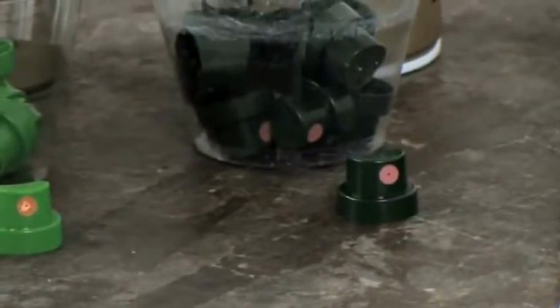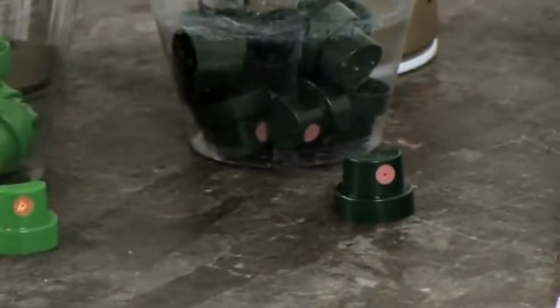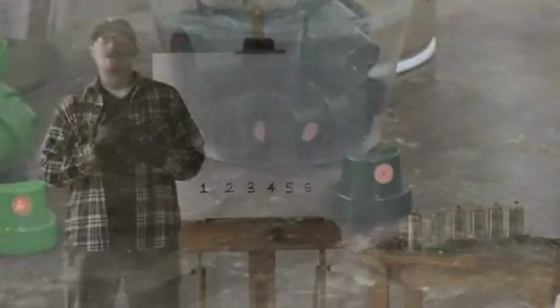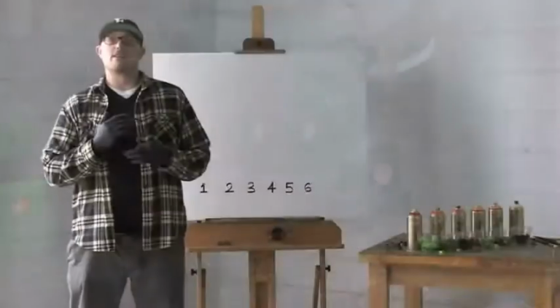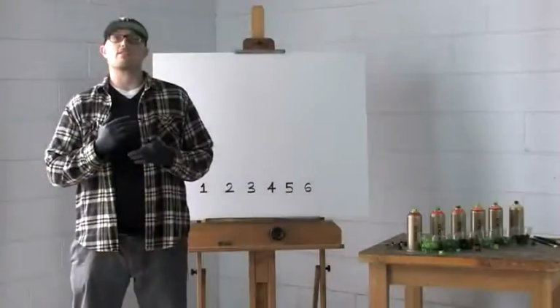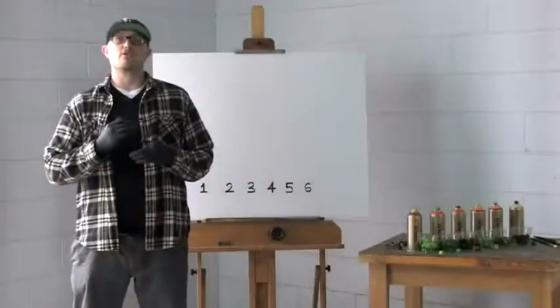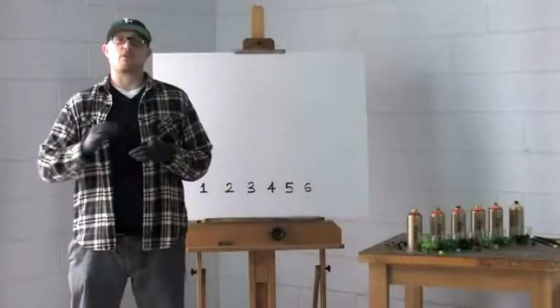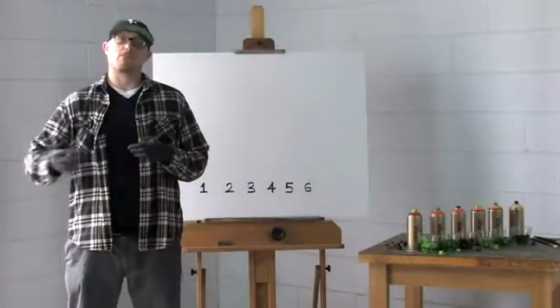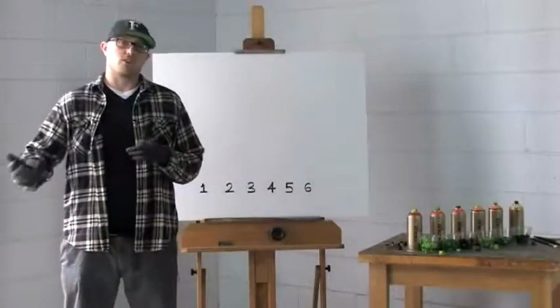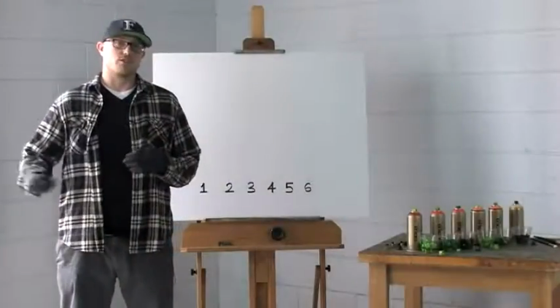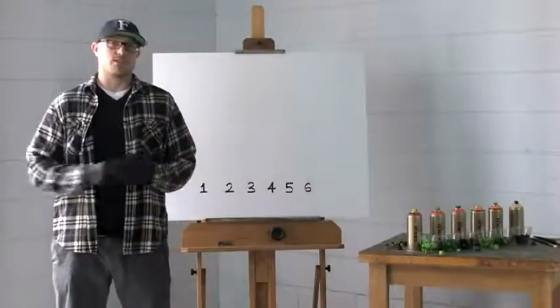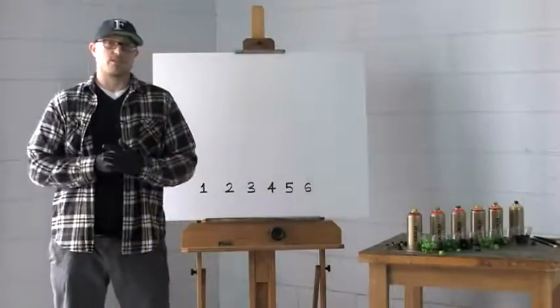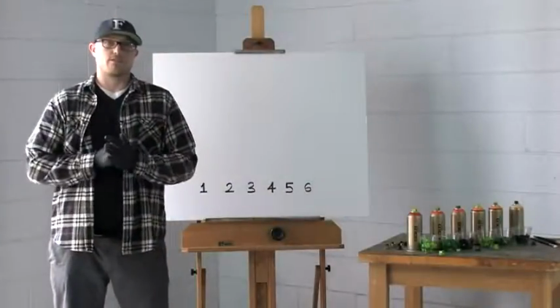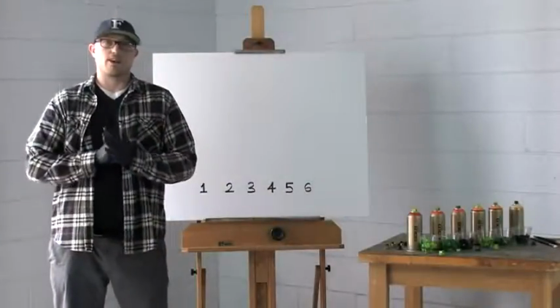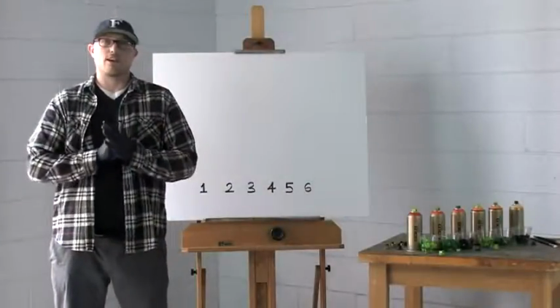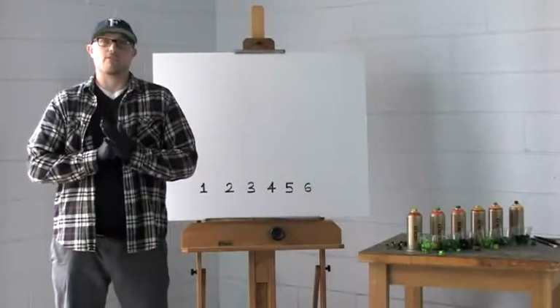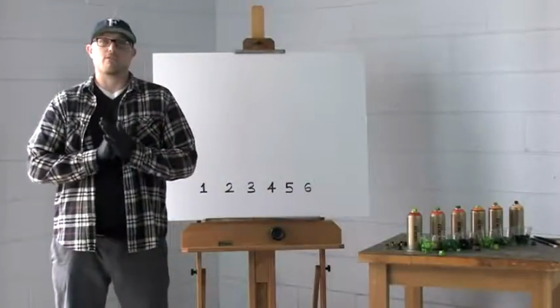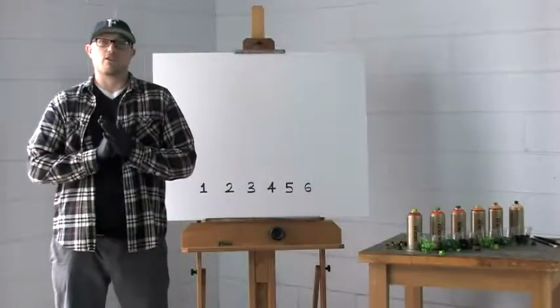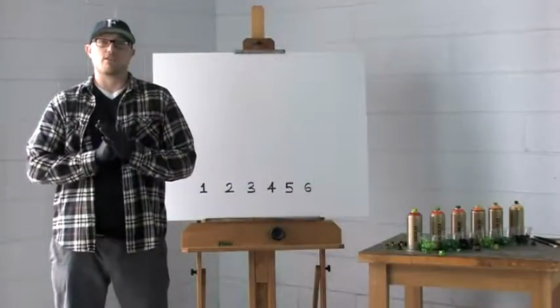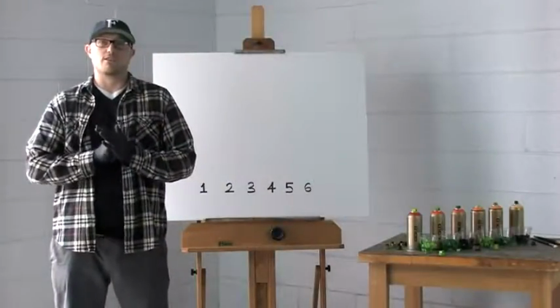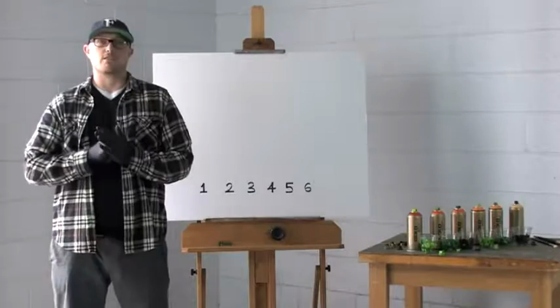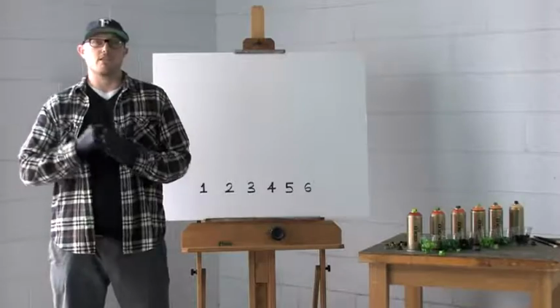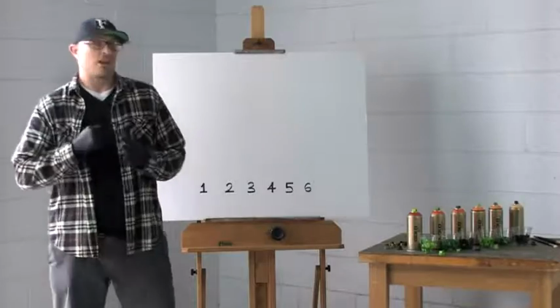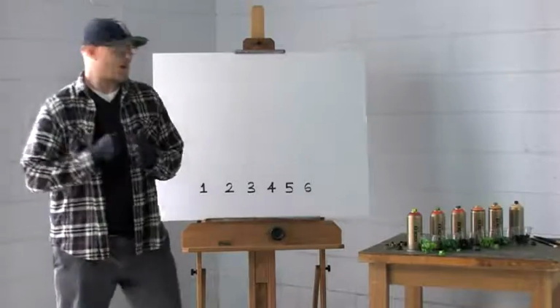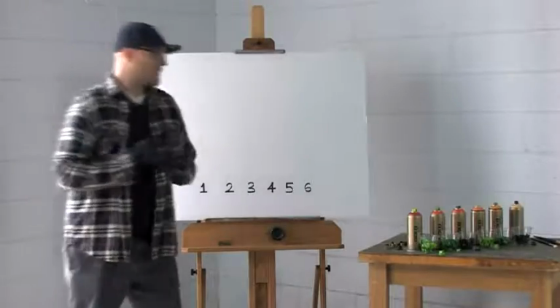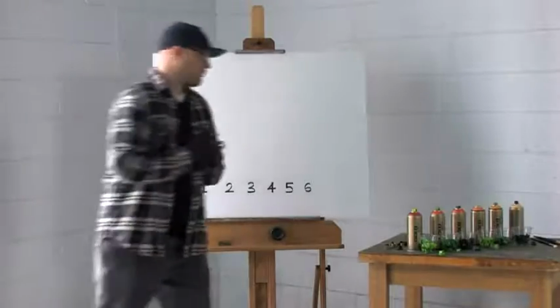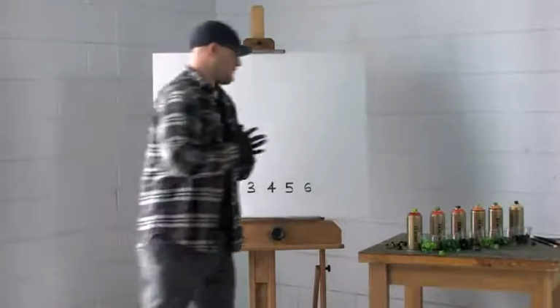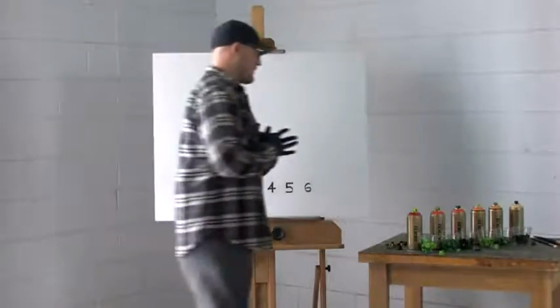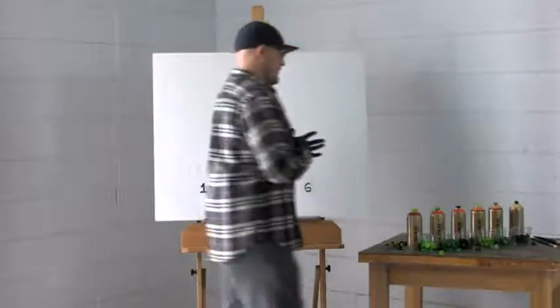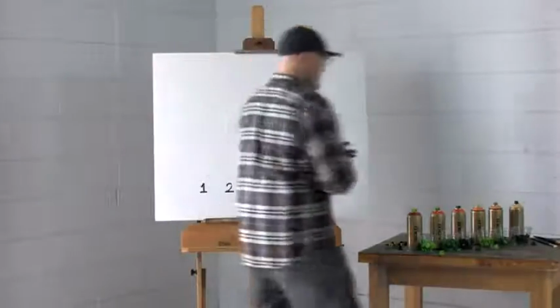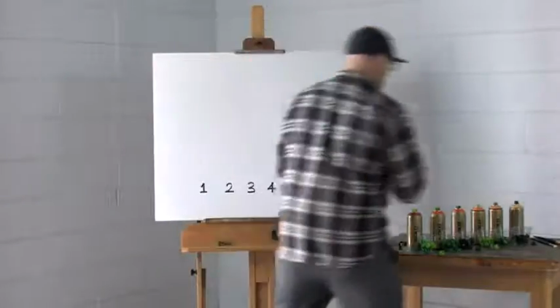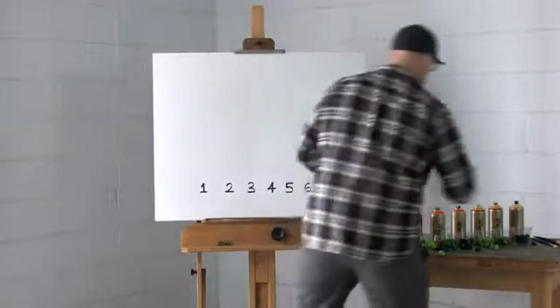For the skinnier lines you'd spray from a closer distance, for the fatter lines from a further distance. I'll give you a brief run through of each tip.